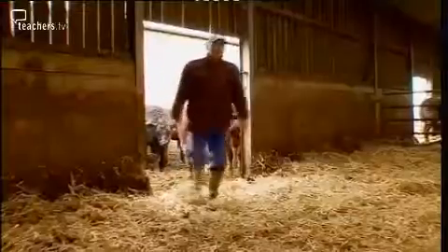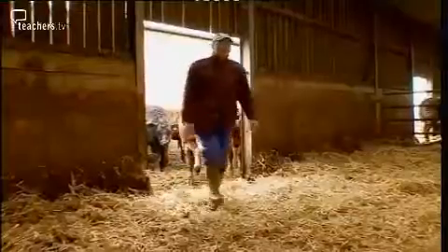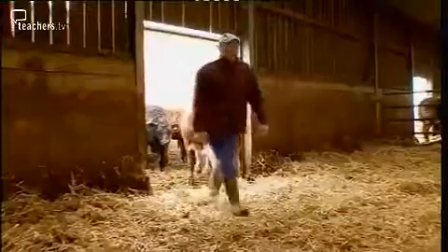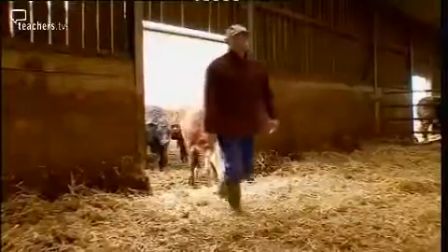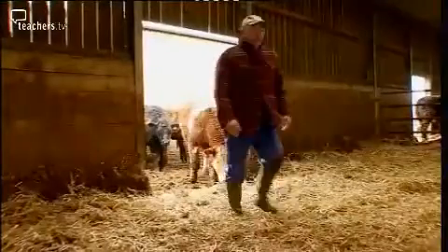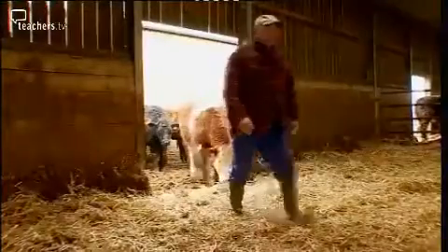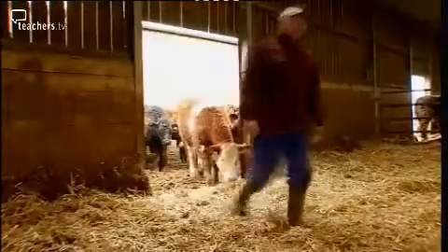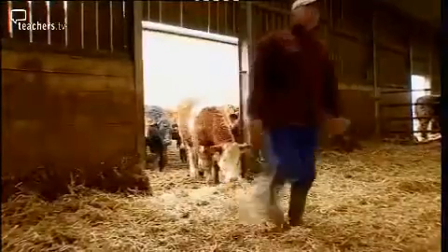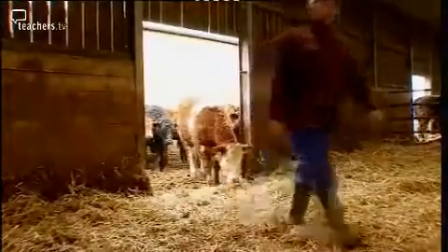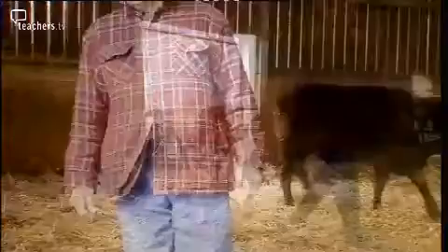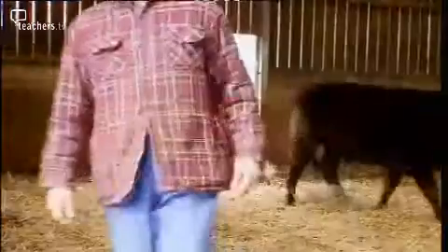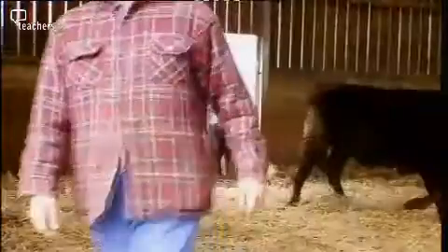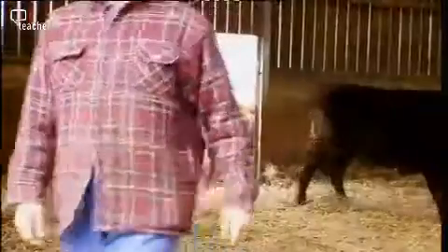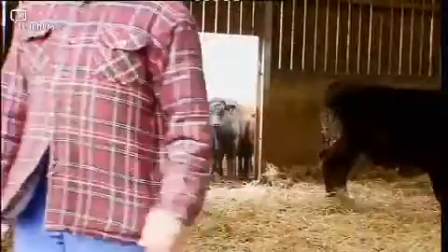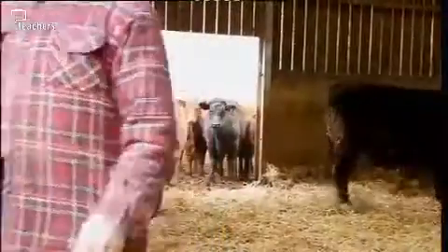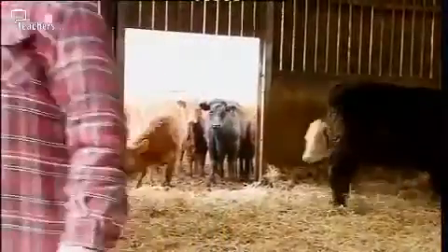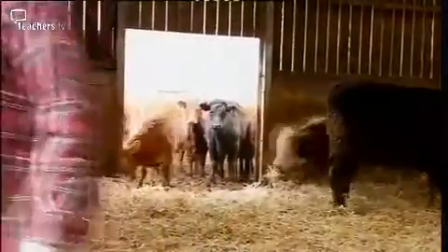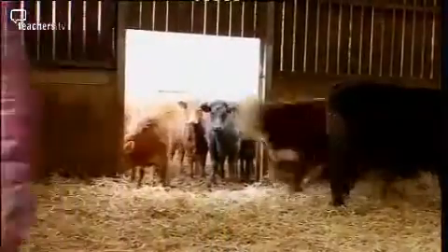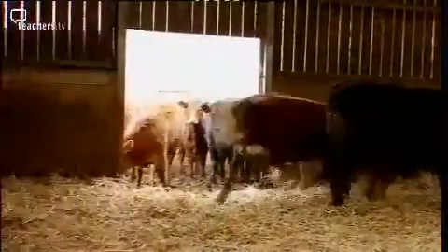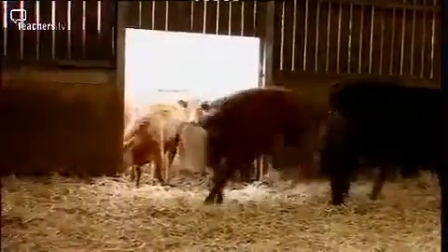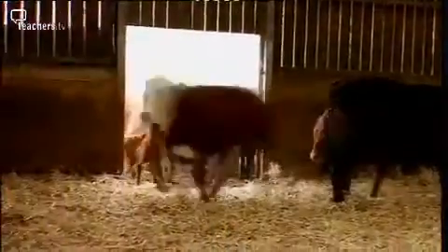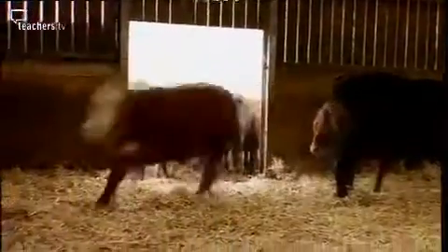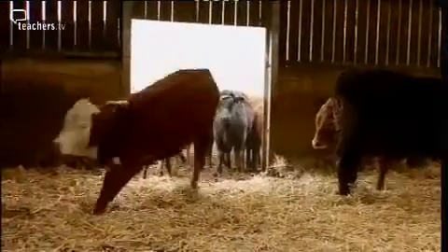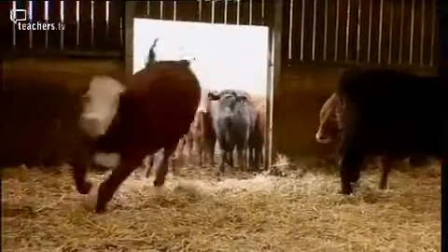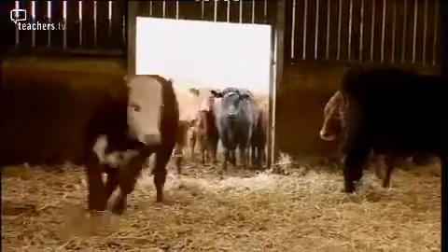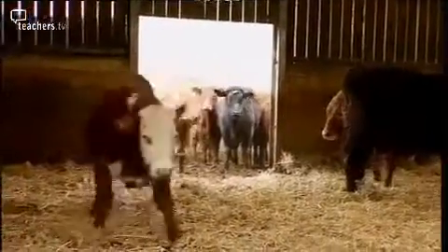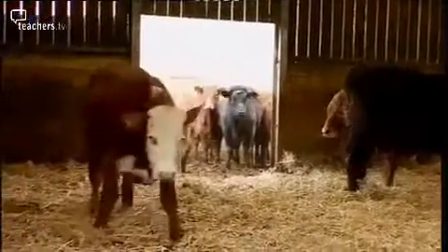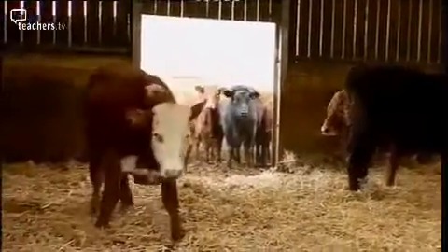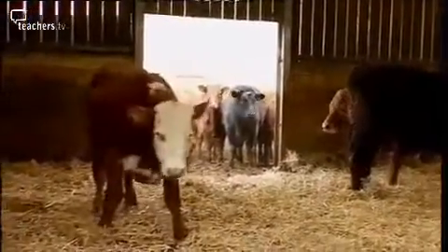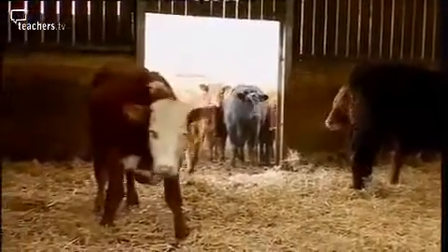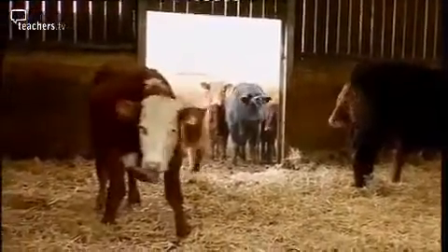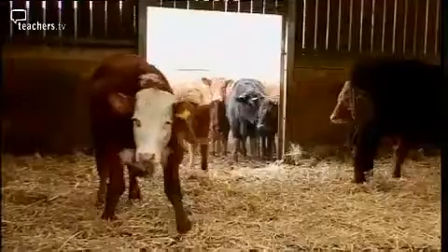Probably the next time you see these animals will be in Tesco or Sainsbury's or wherever you go.